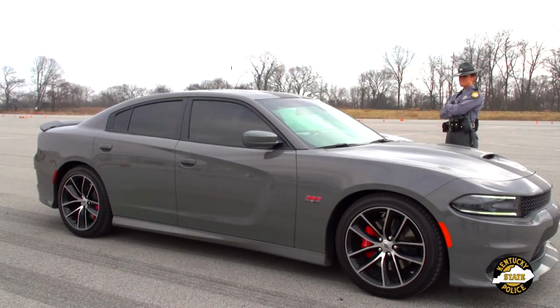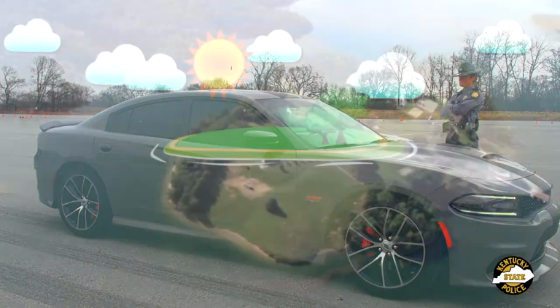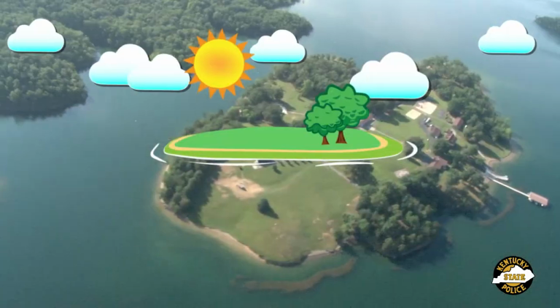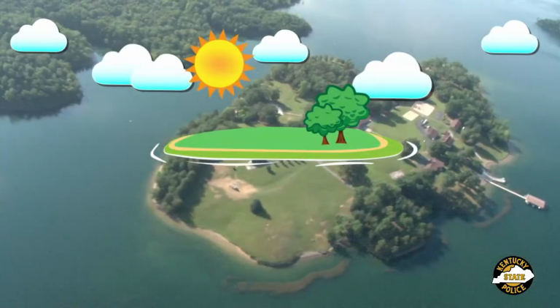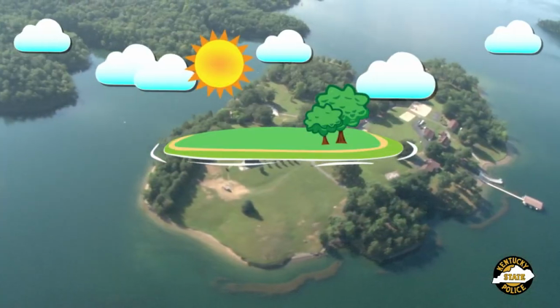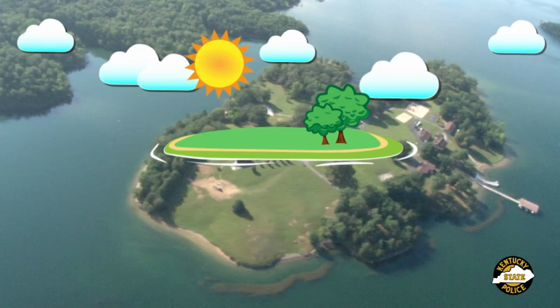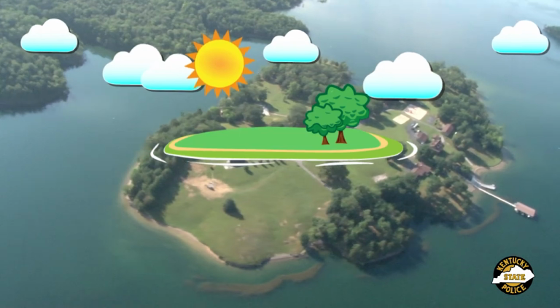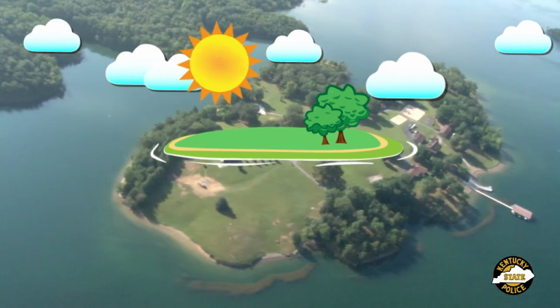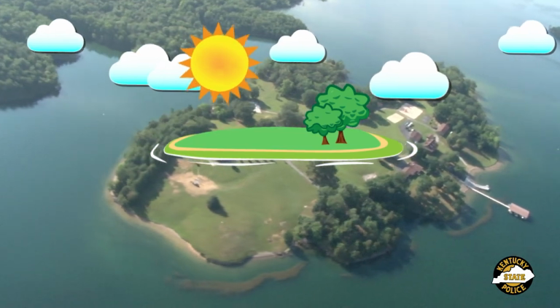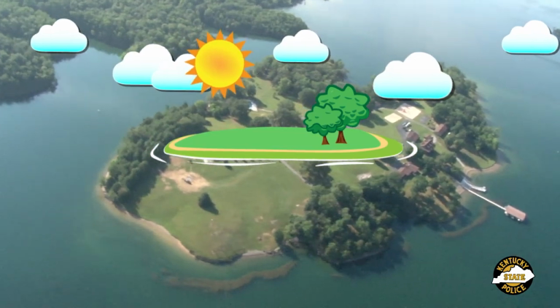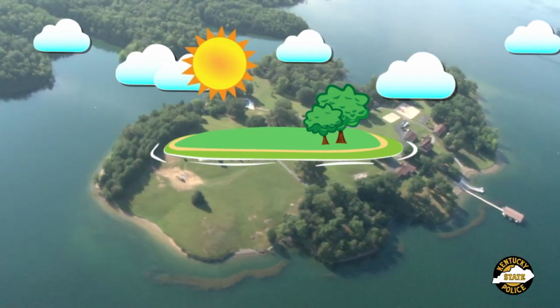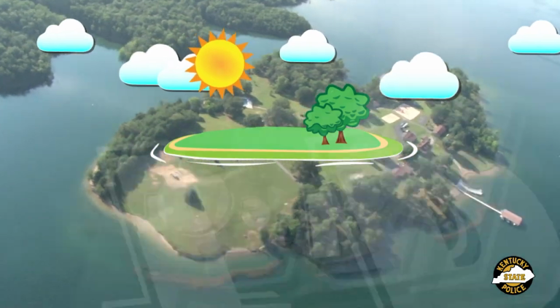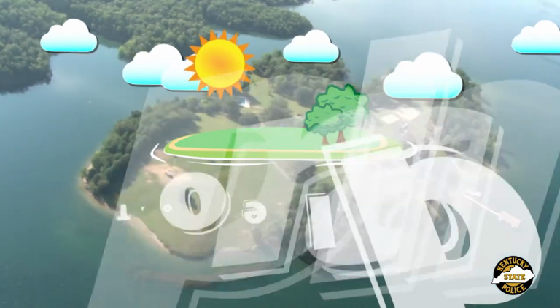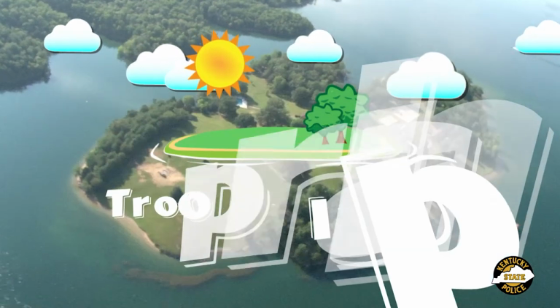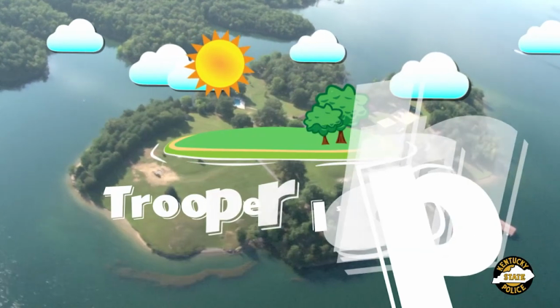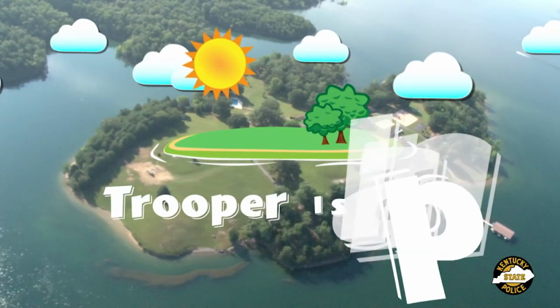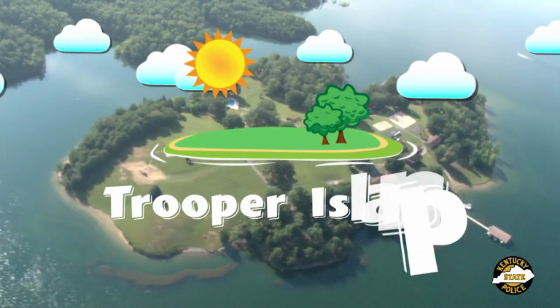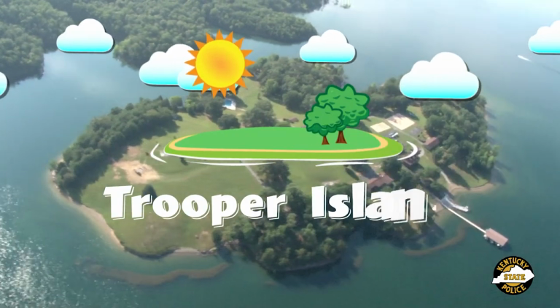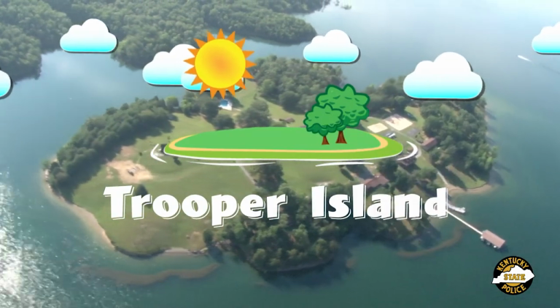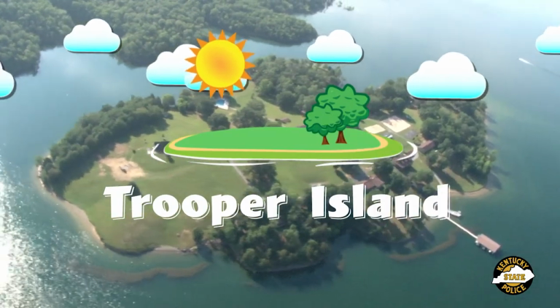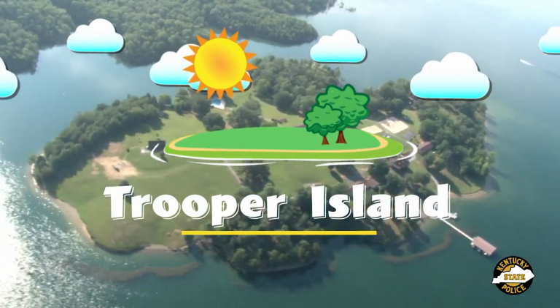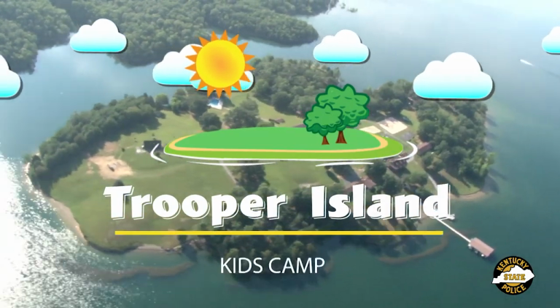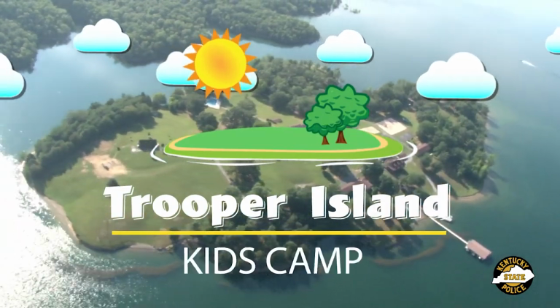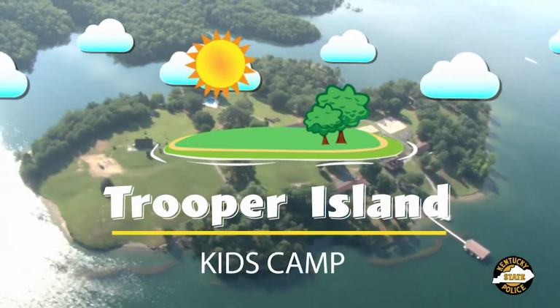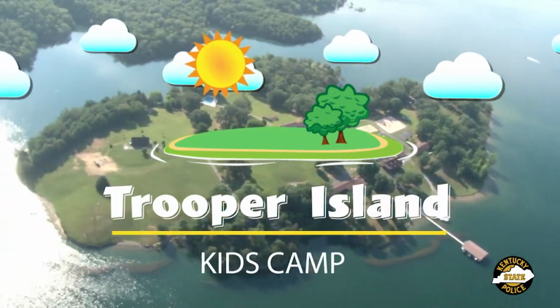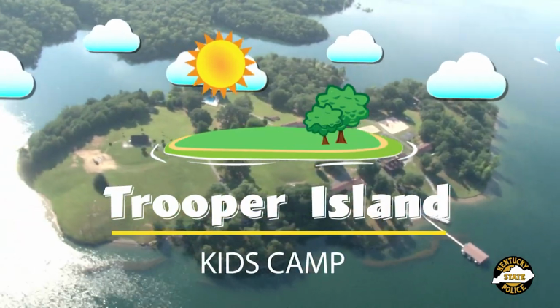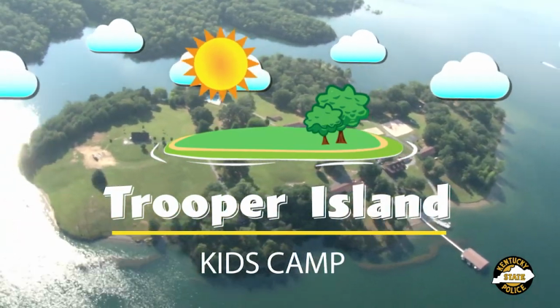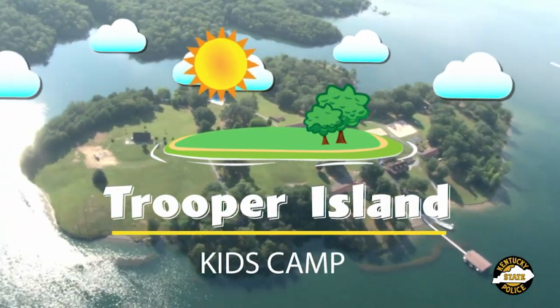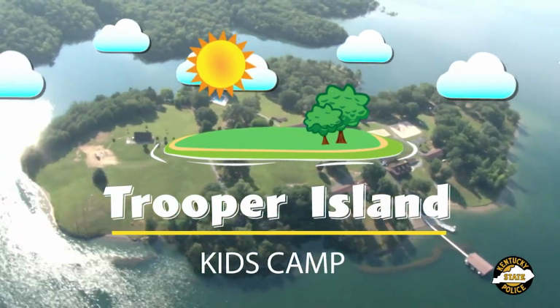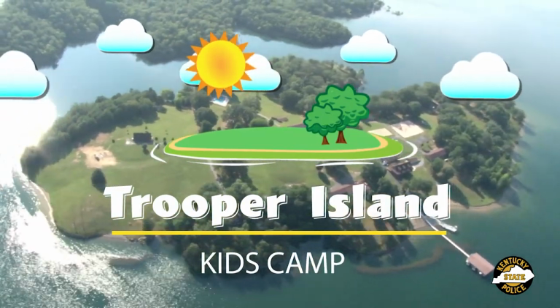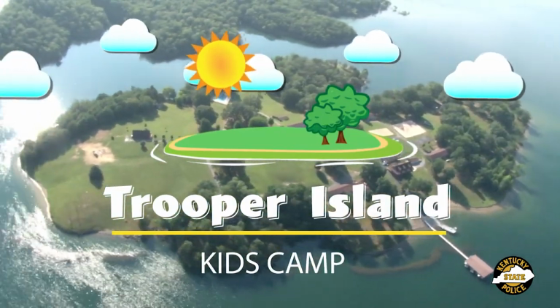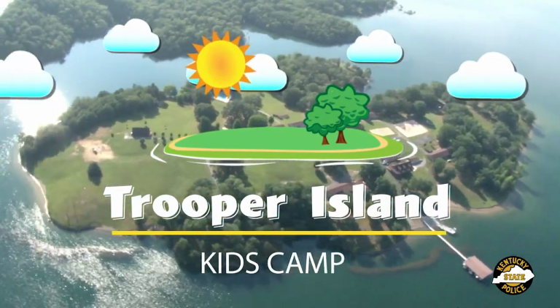Remember, every ticket purchase goes to help Trooper Island Camp, a non-profit camp for underprivileged kids.